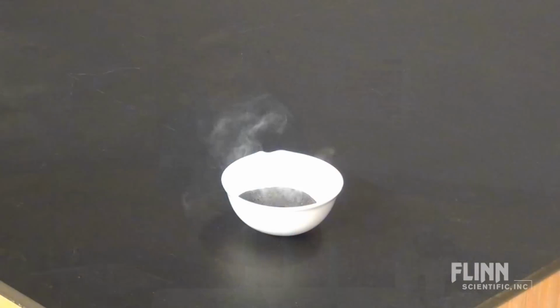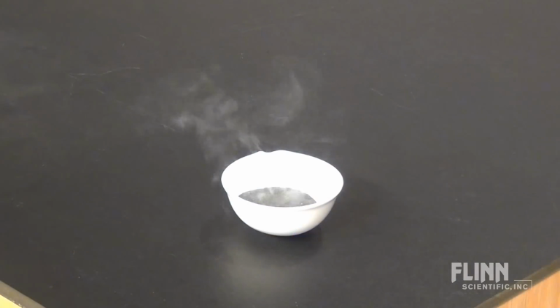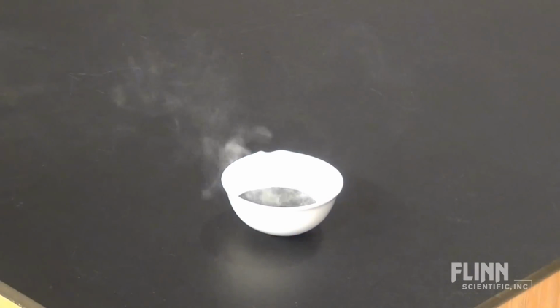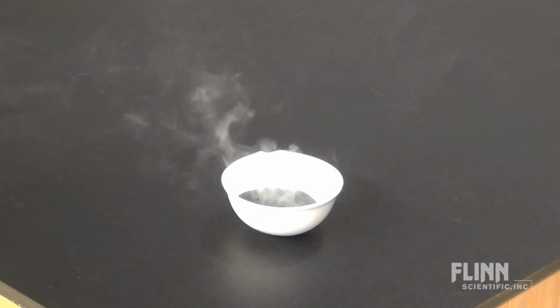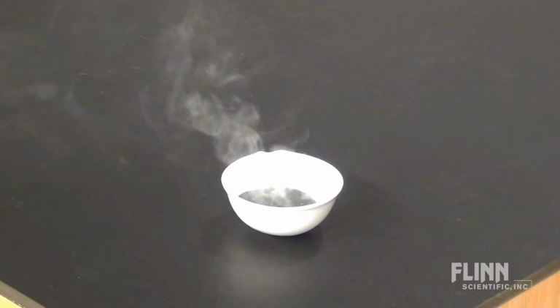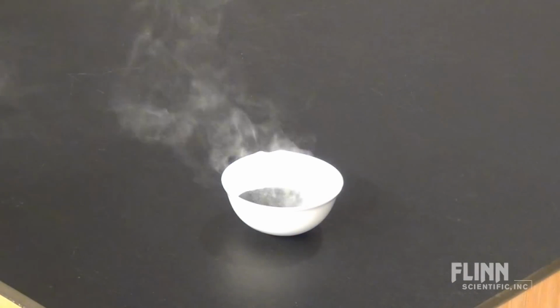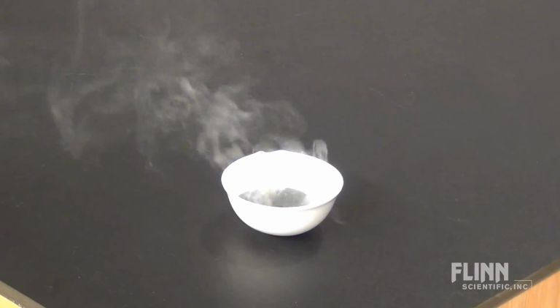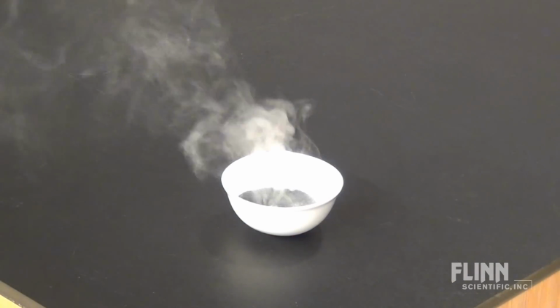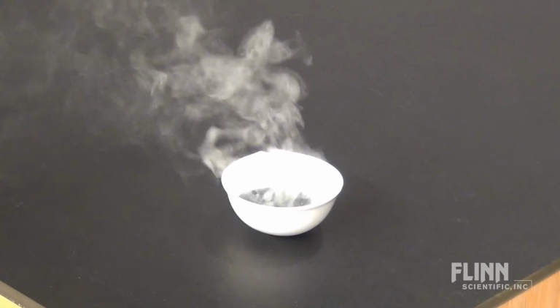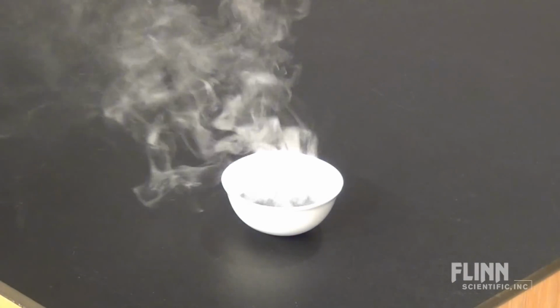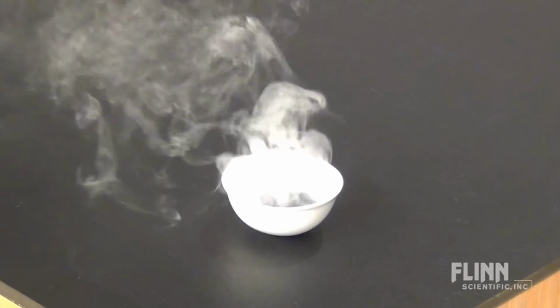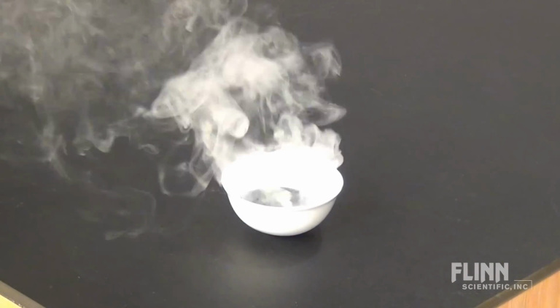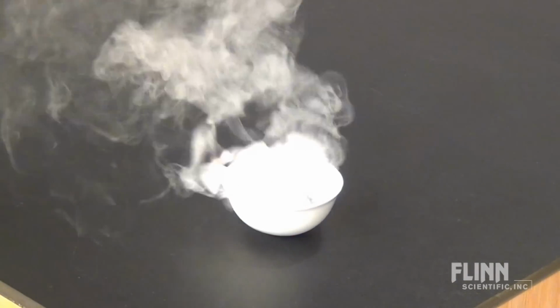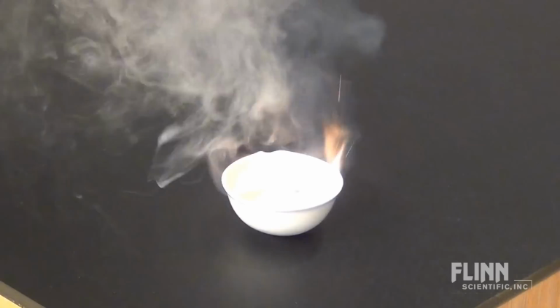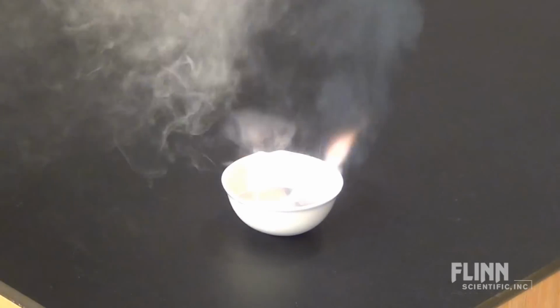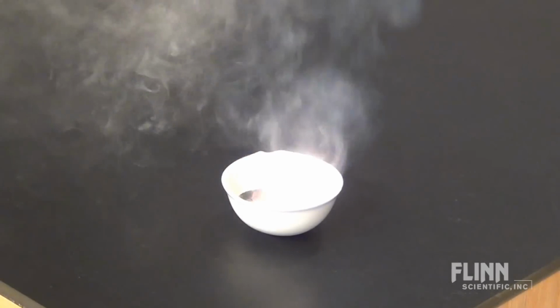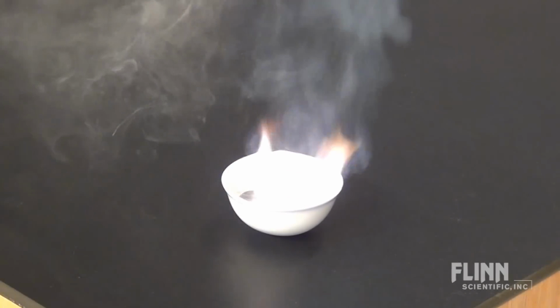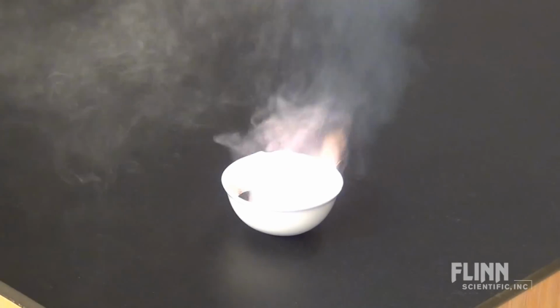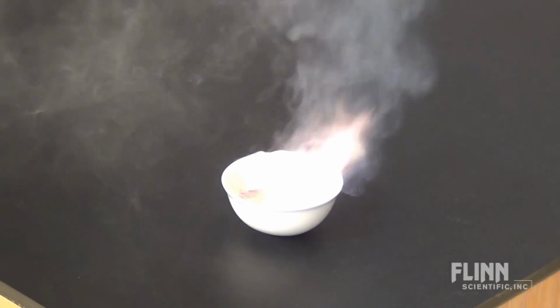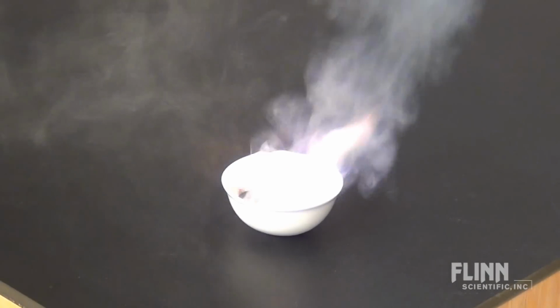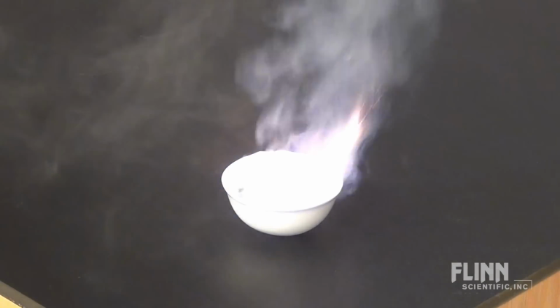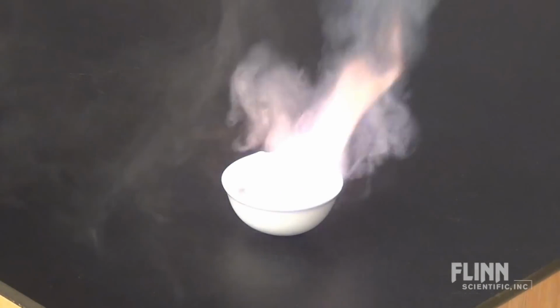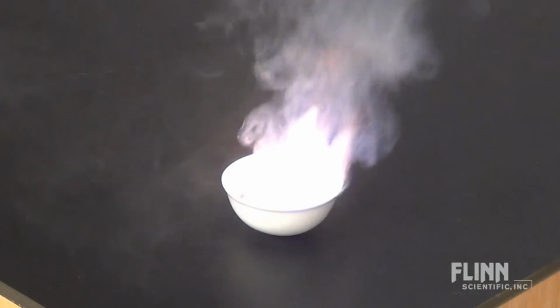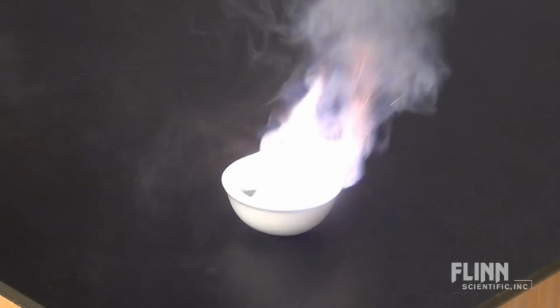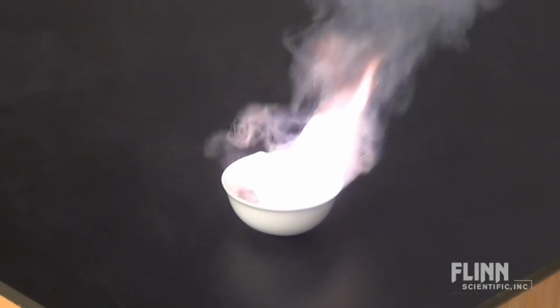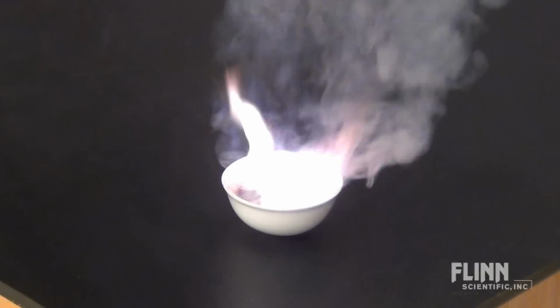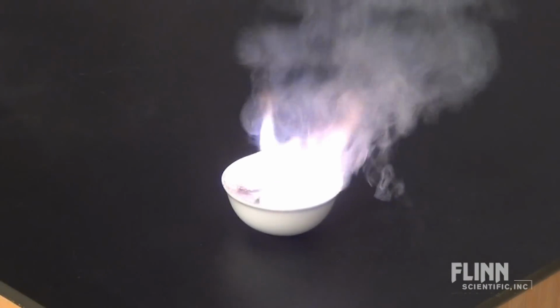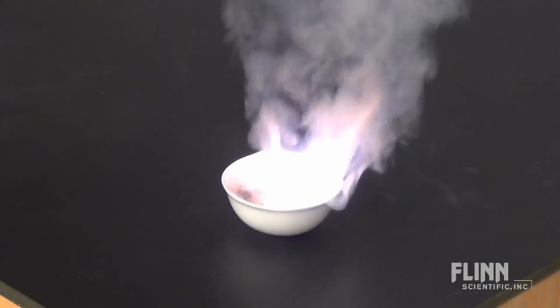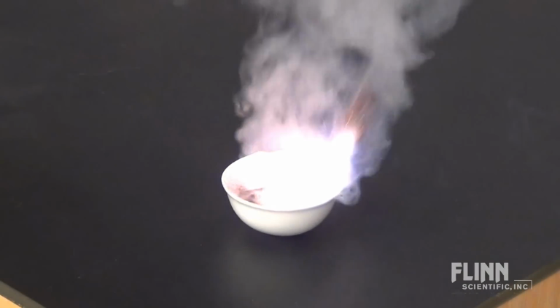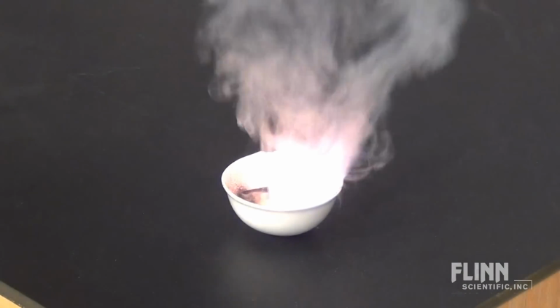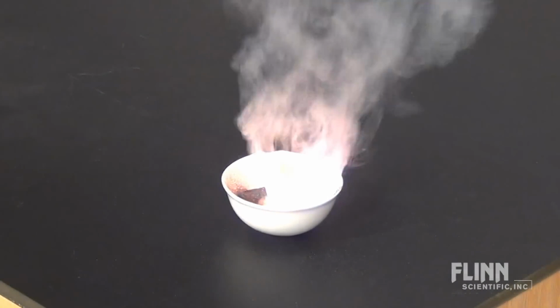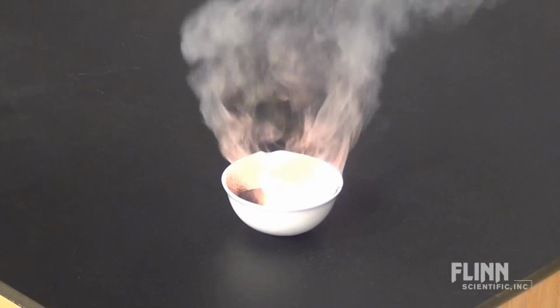Do a practice demonstration without students present to raise your comfort level and get a feel for the demonstration's scale.